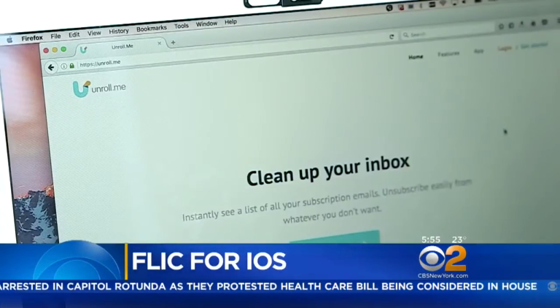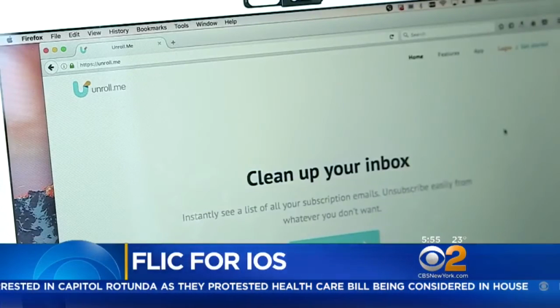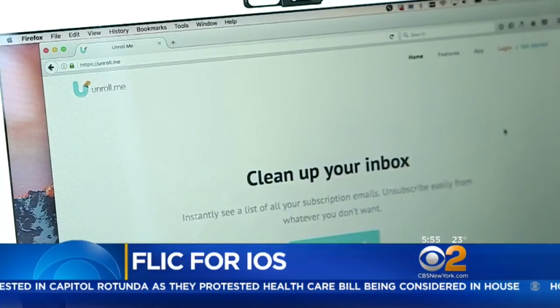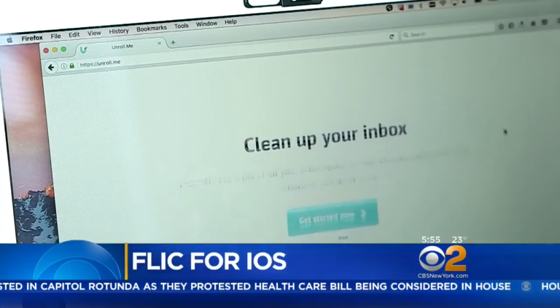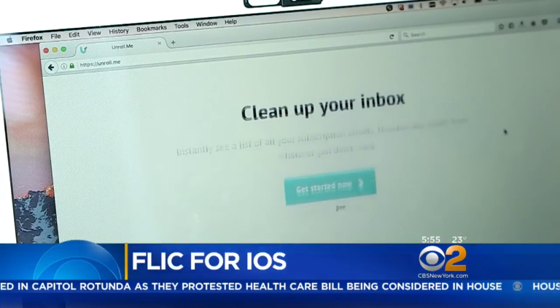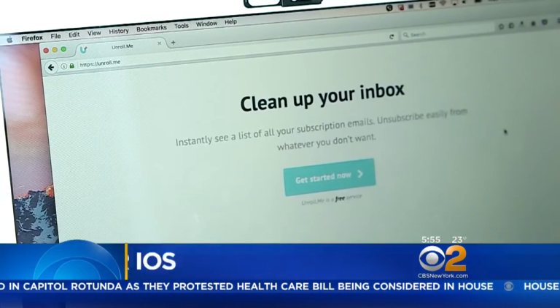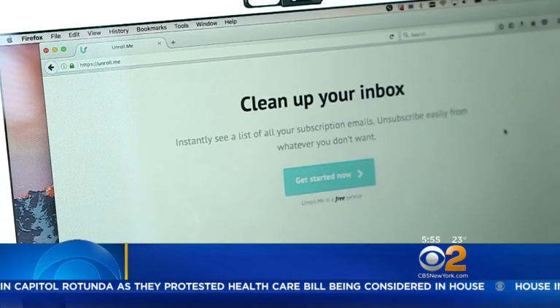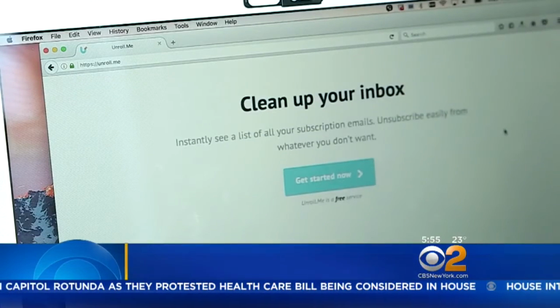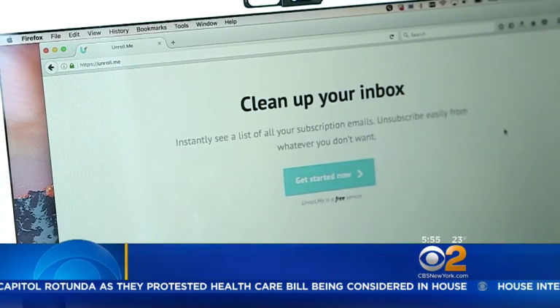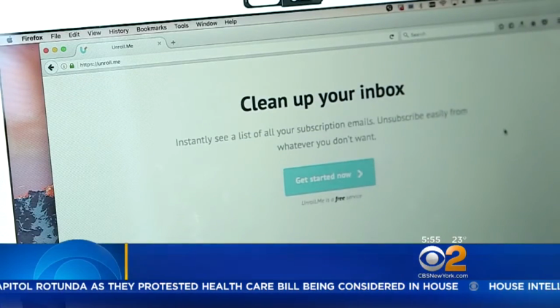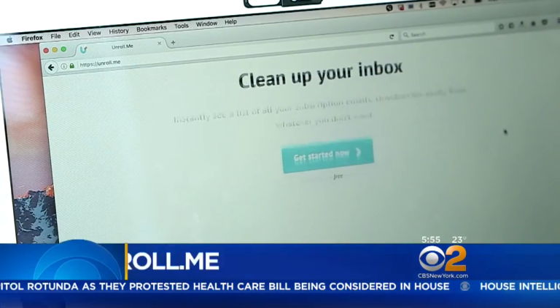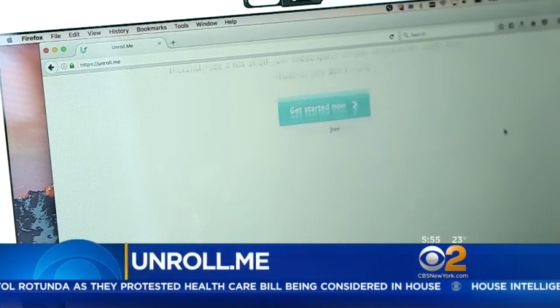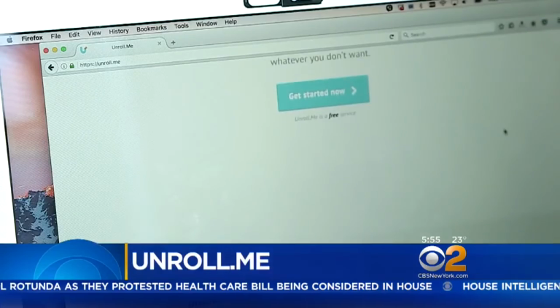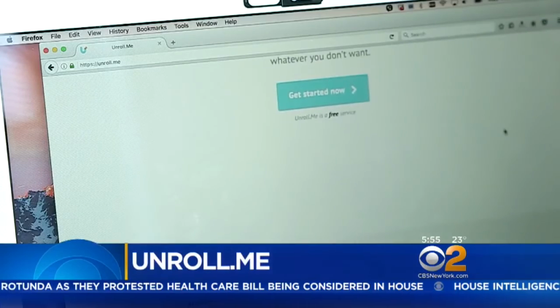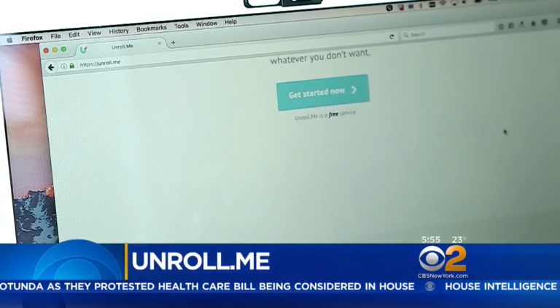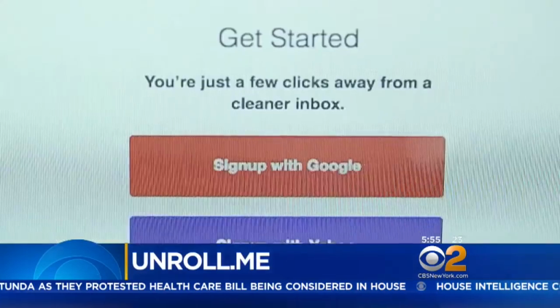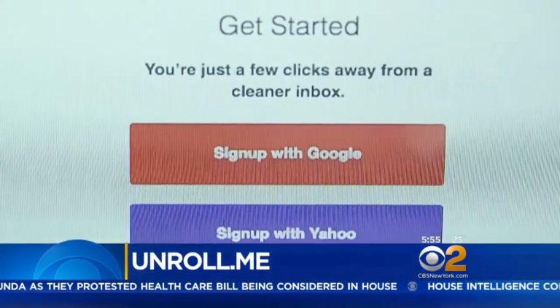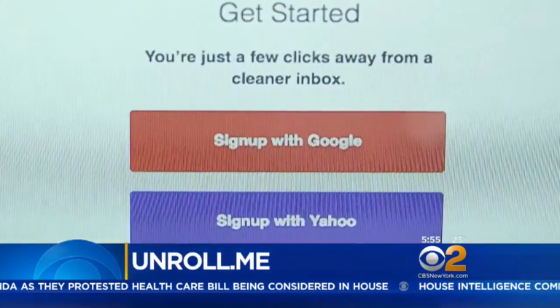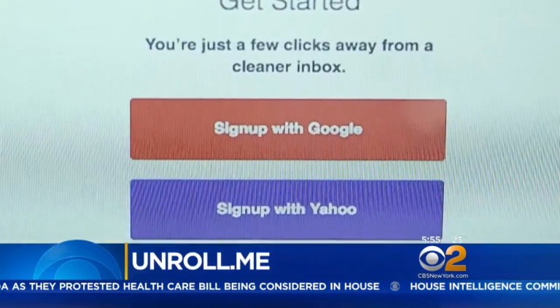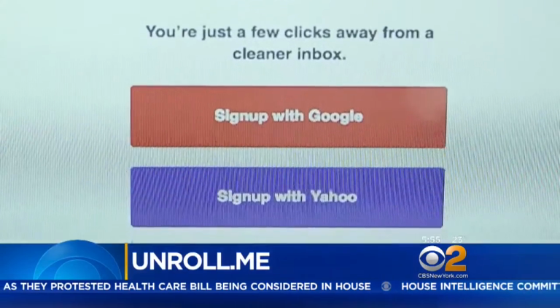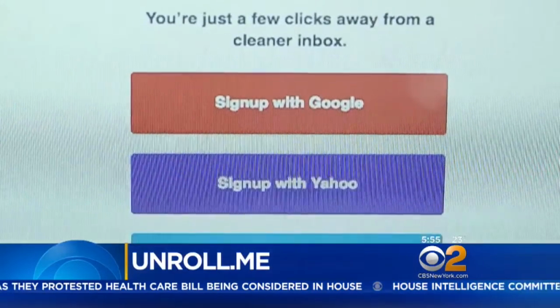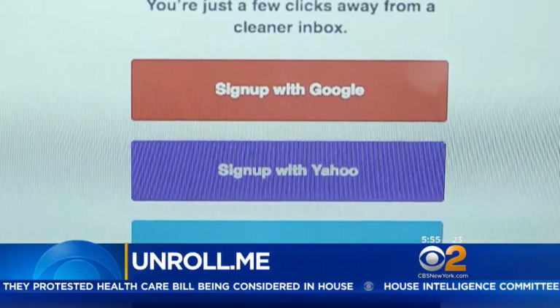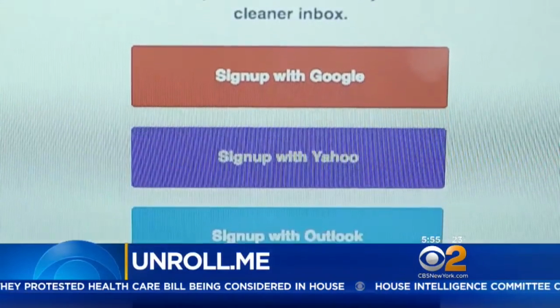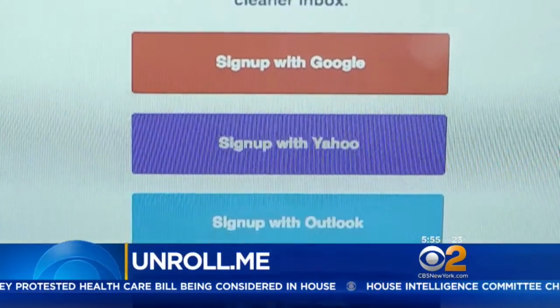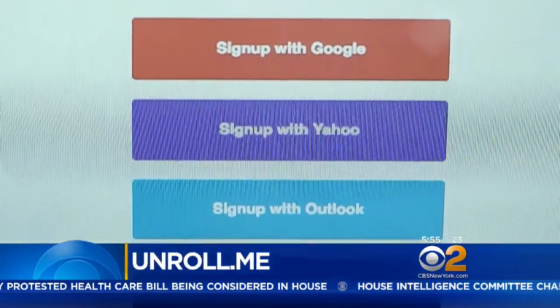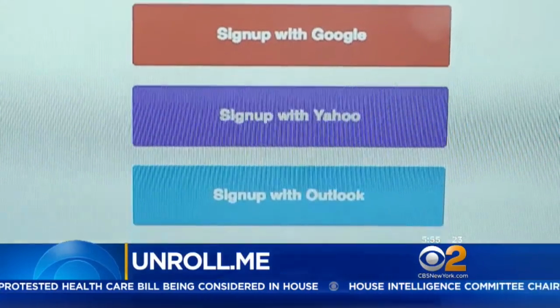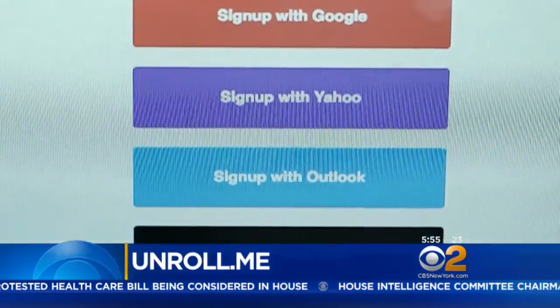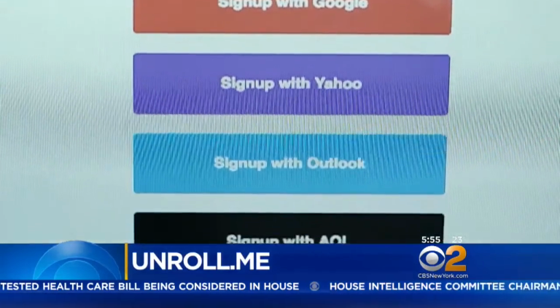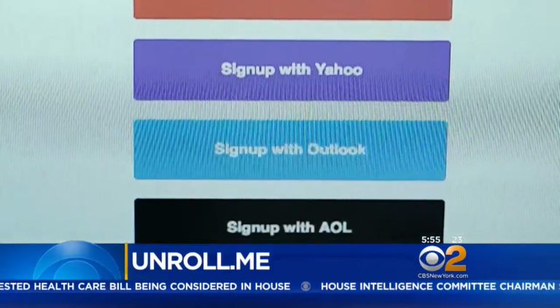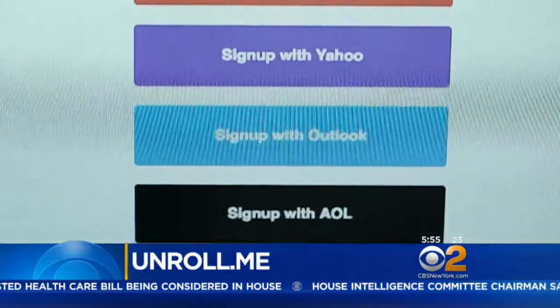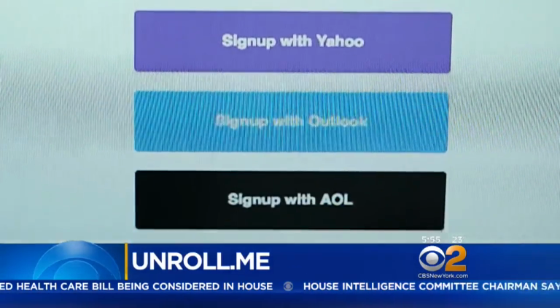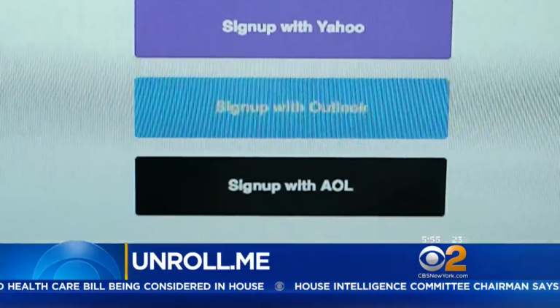Unroll.me can lighten the load on your inbox by unsubscribing from emails you don't want.